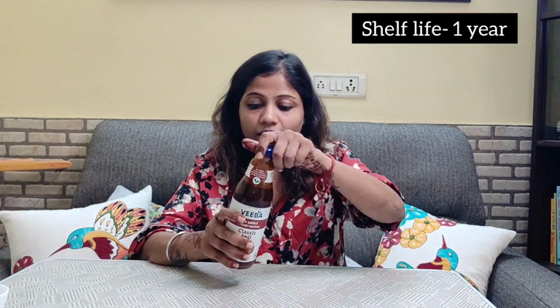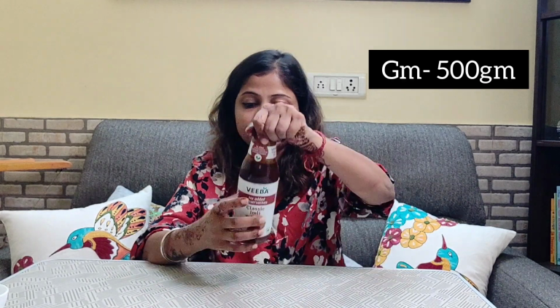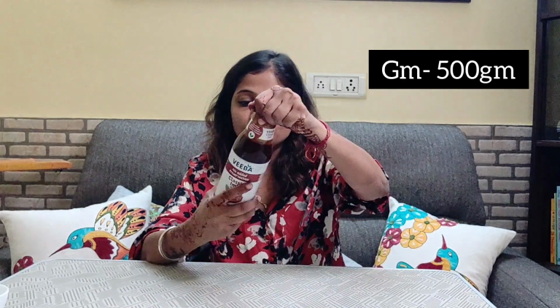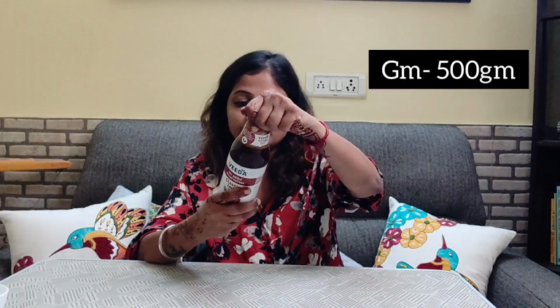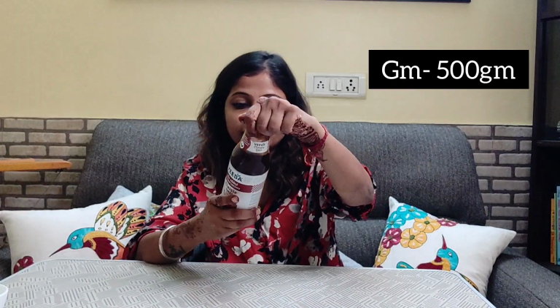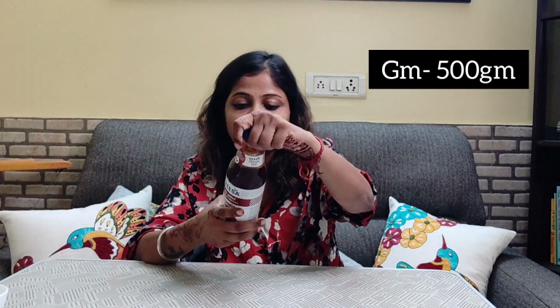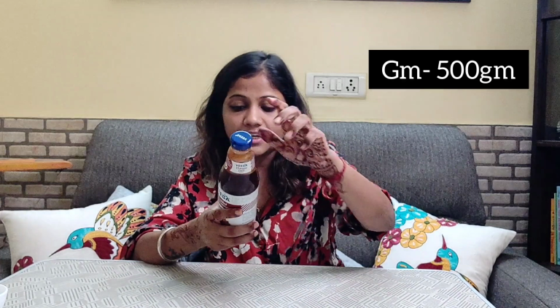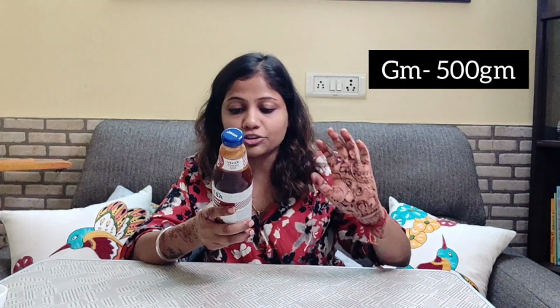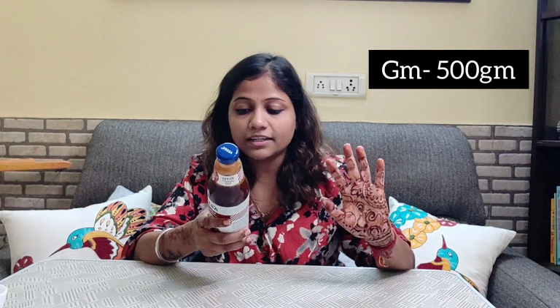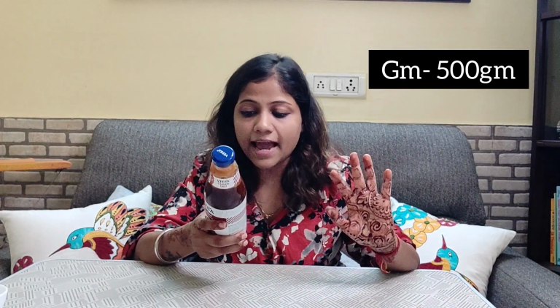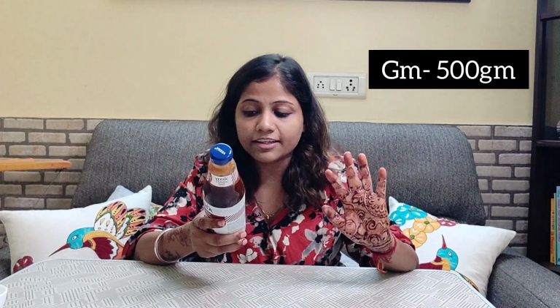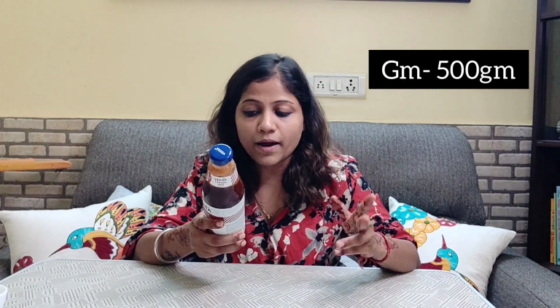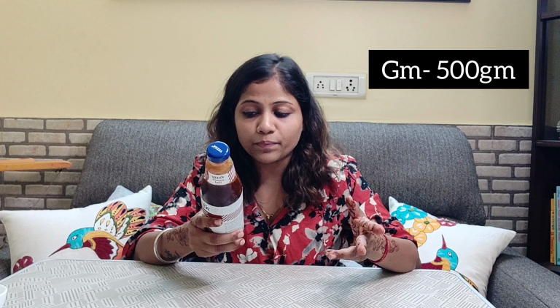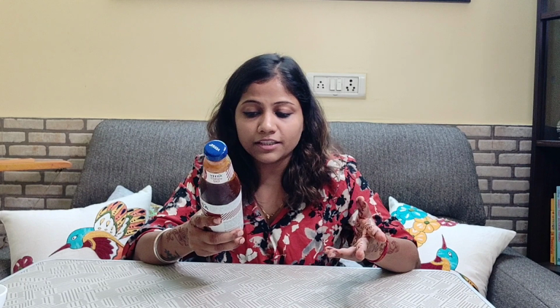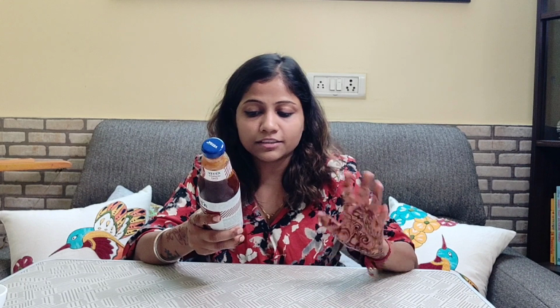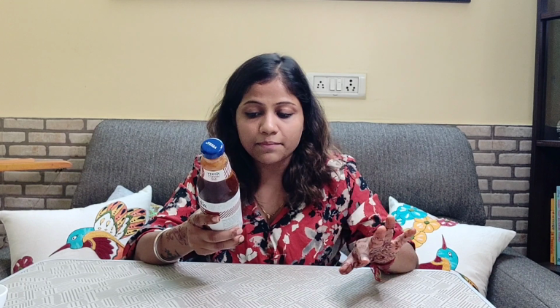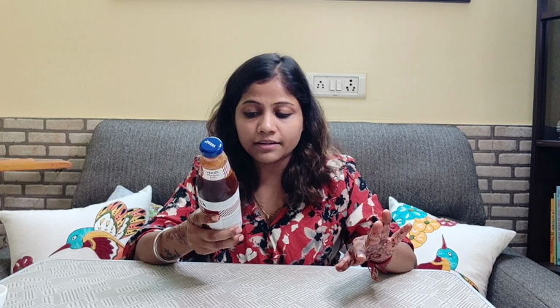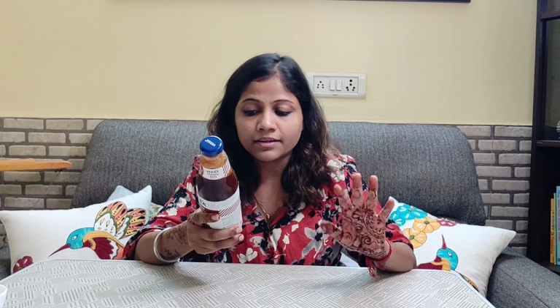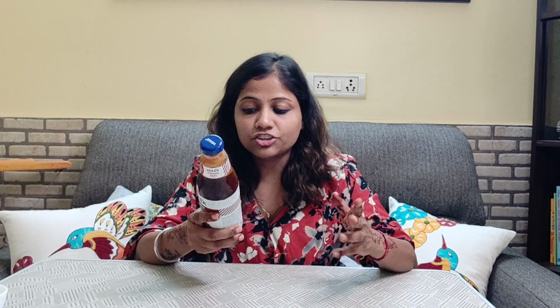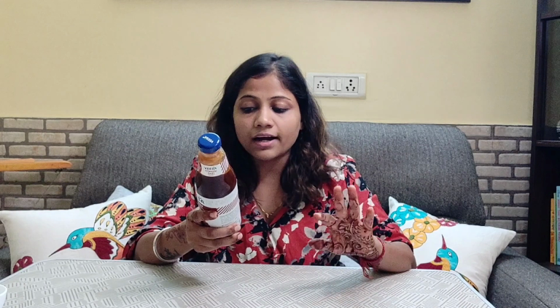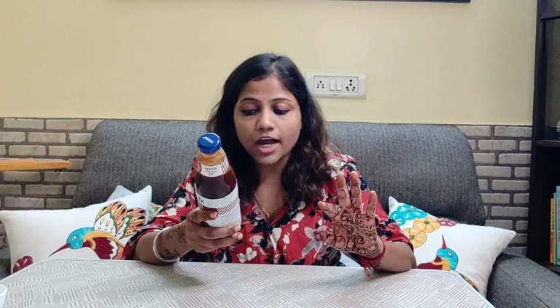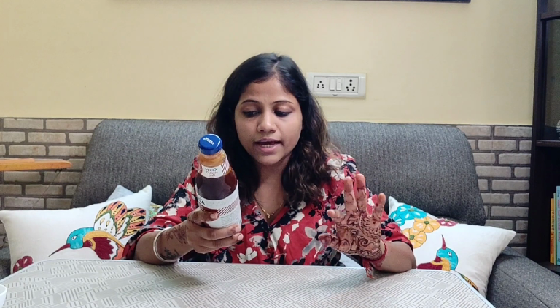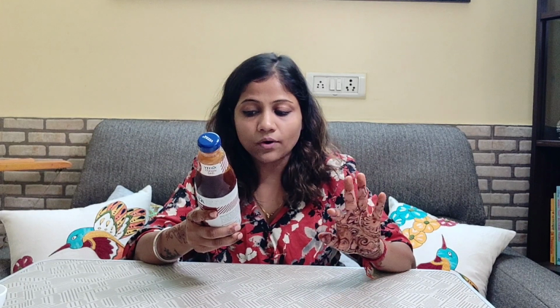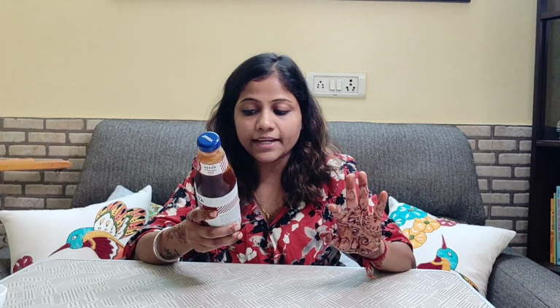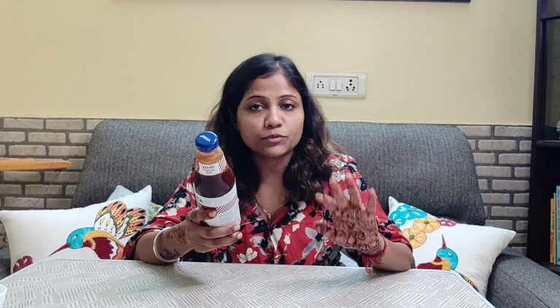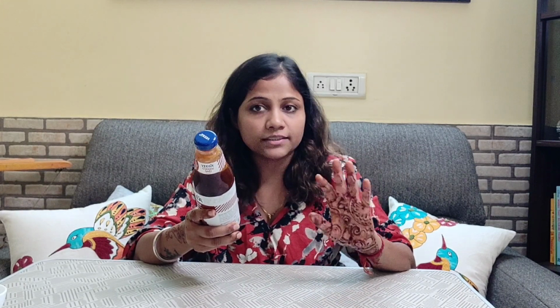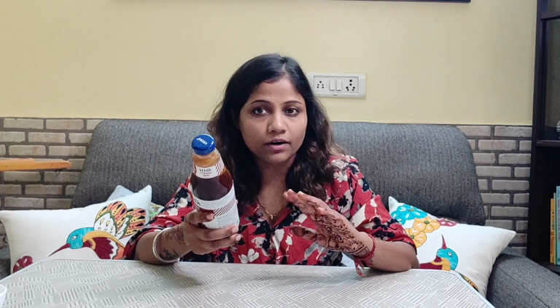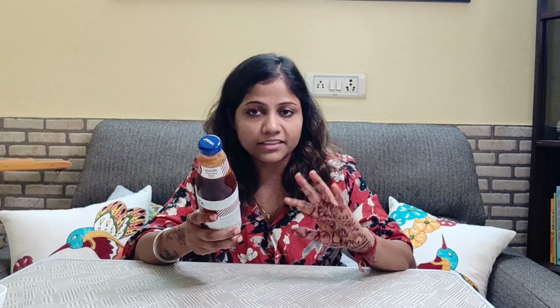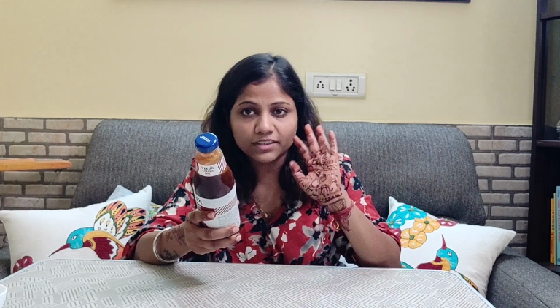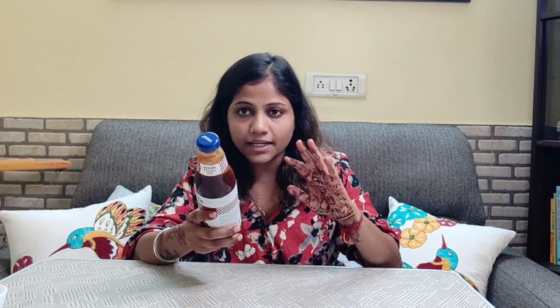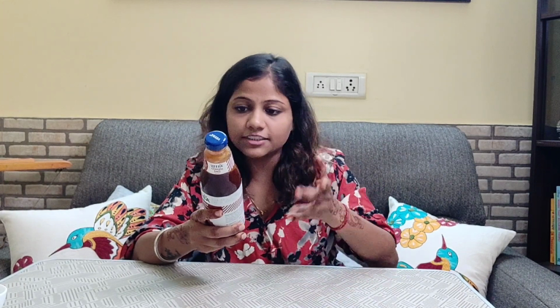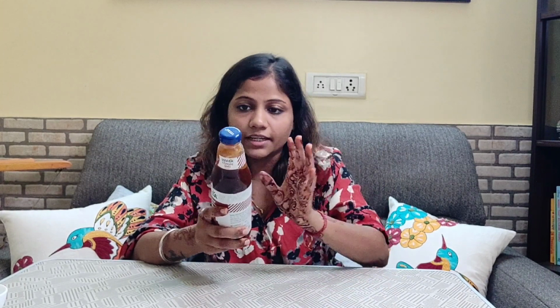The ingredients are: sugar, jaggery, tomato paste, tamarind, starch, iodized salt, and spices and condiments.